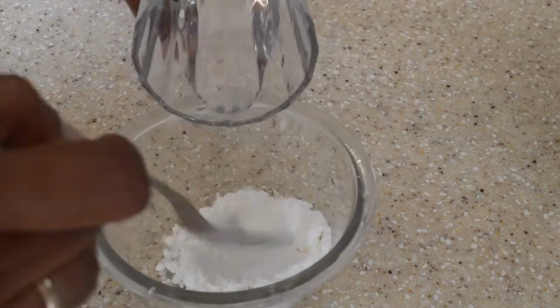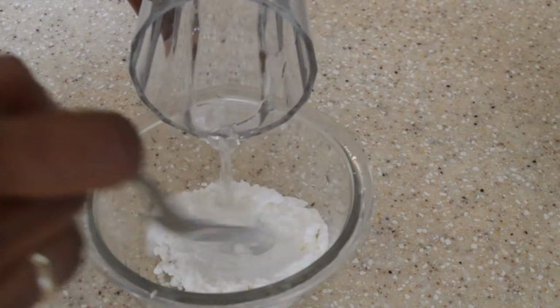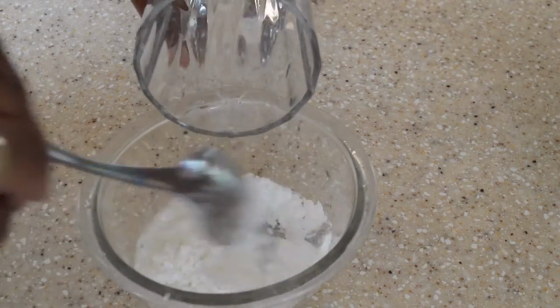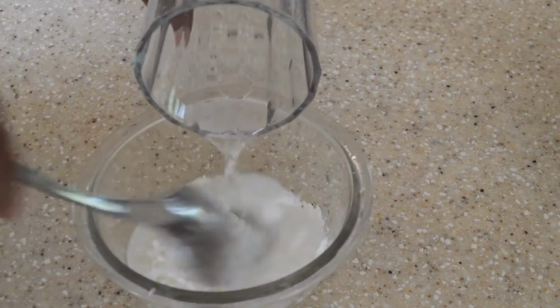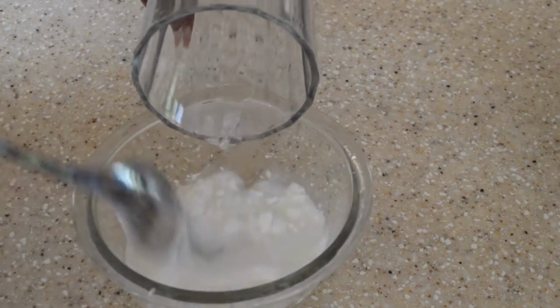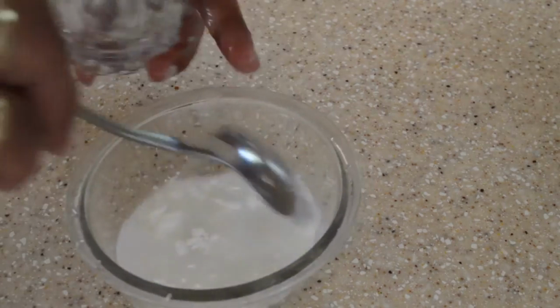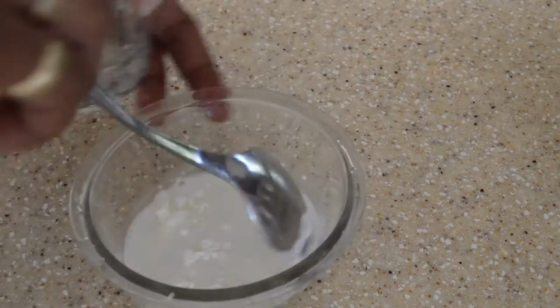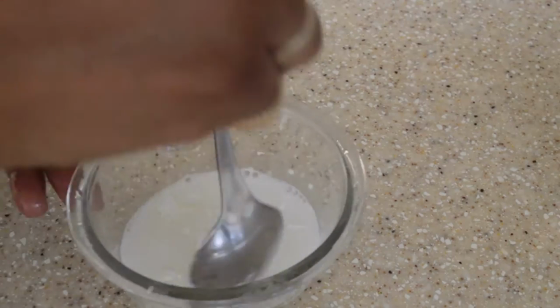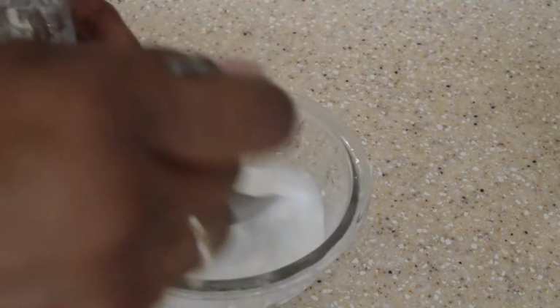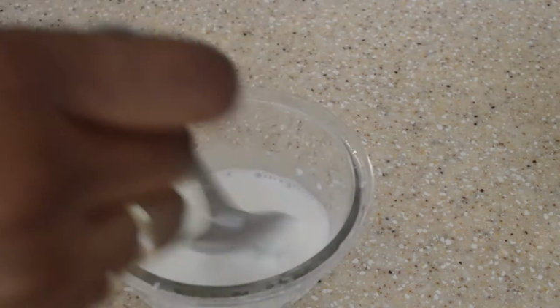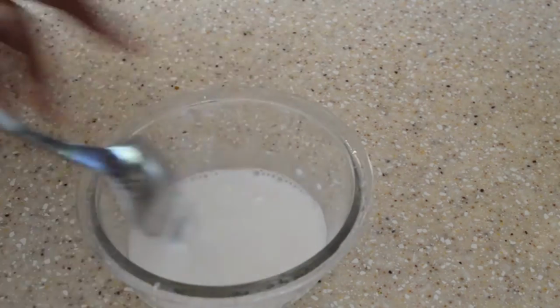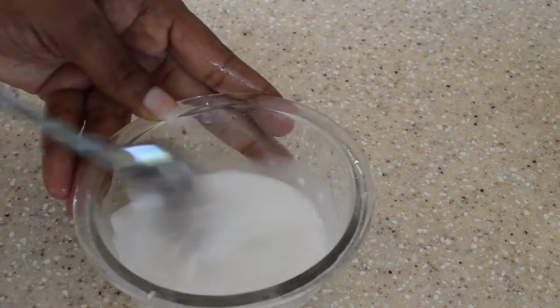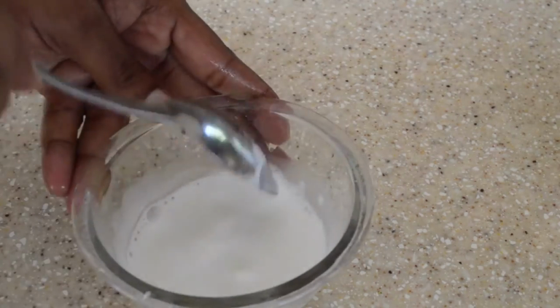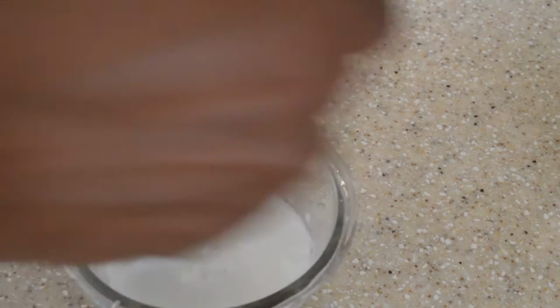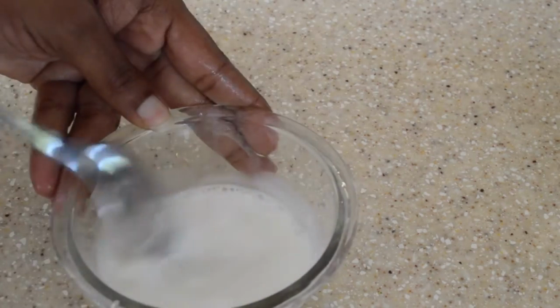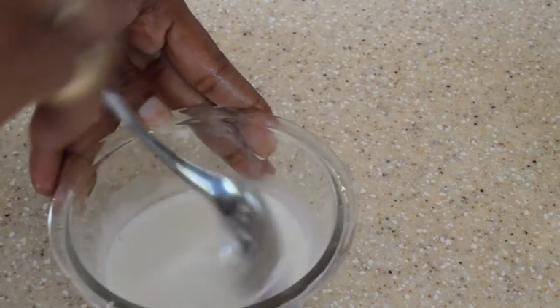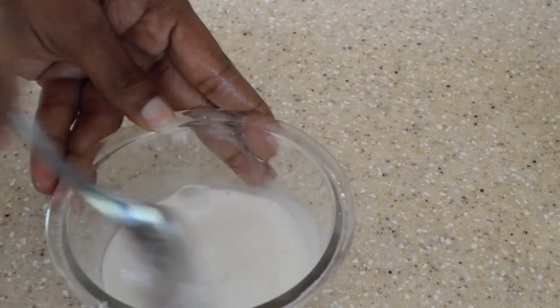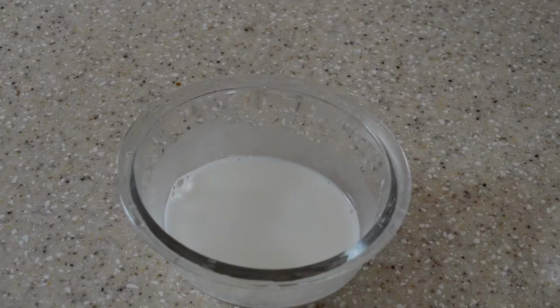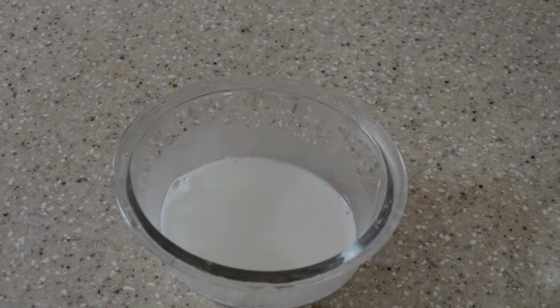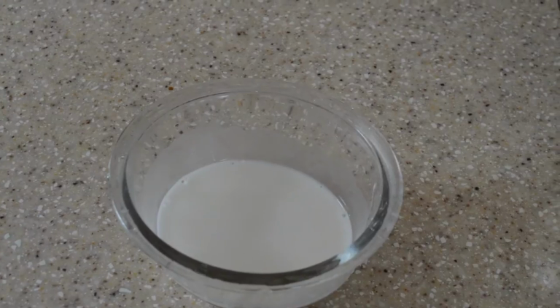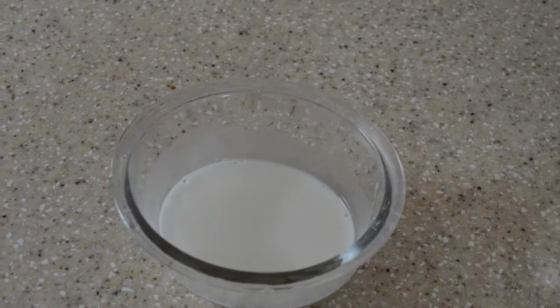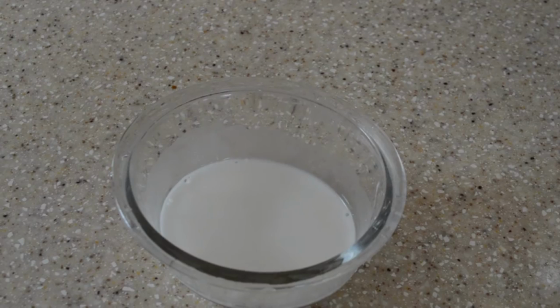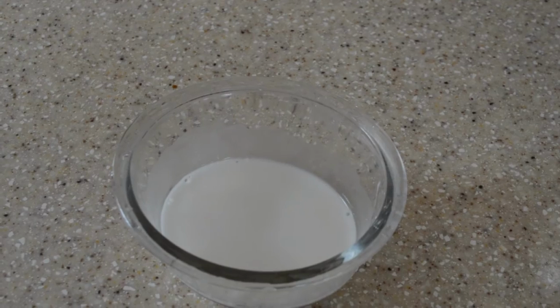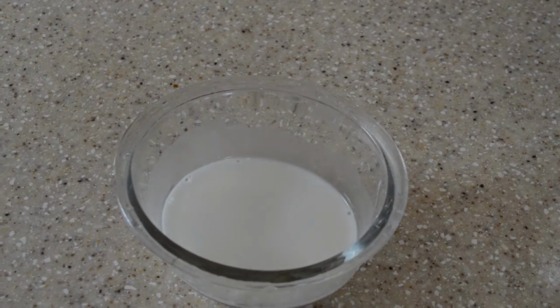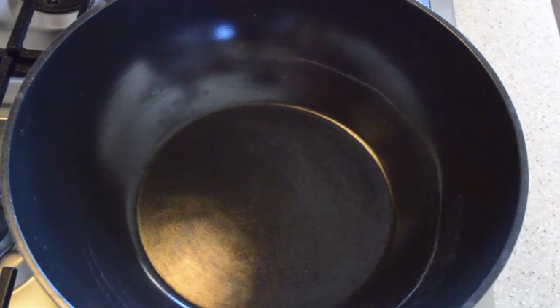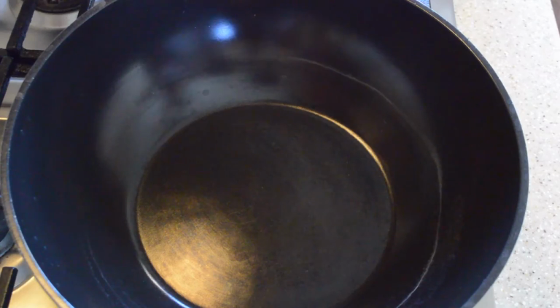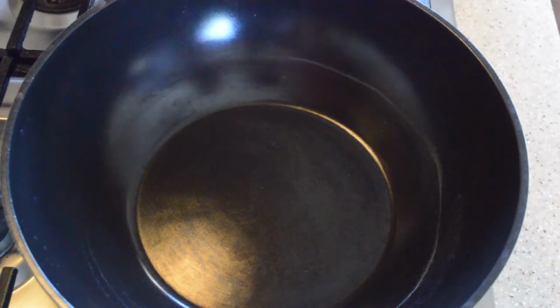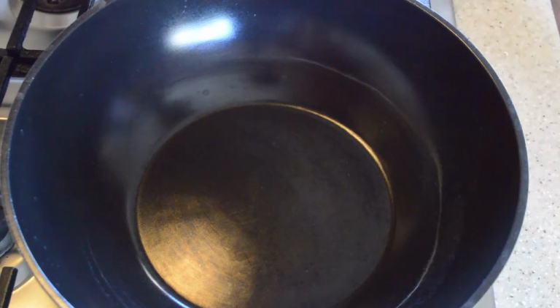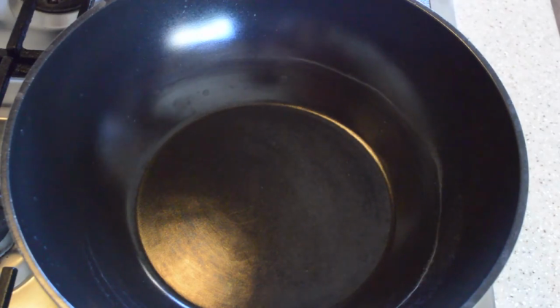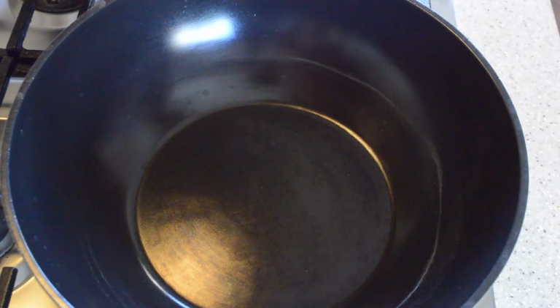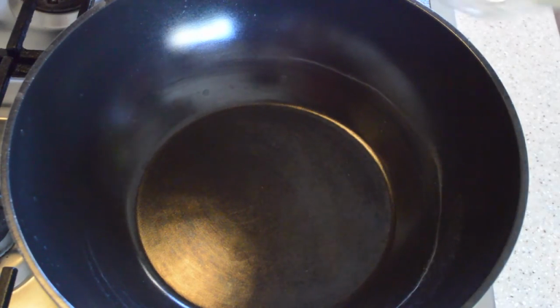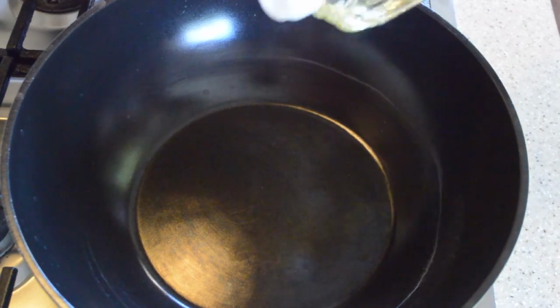Let's make a little slurry — that's cornstarch with some water to thicken up our sauce.